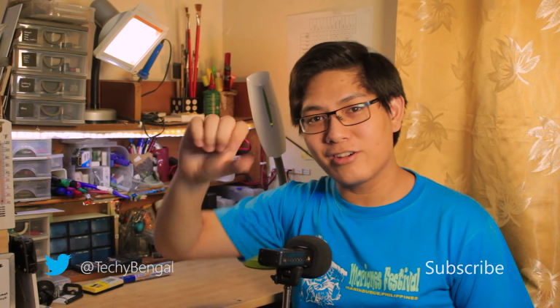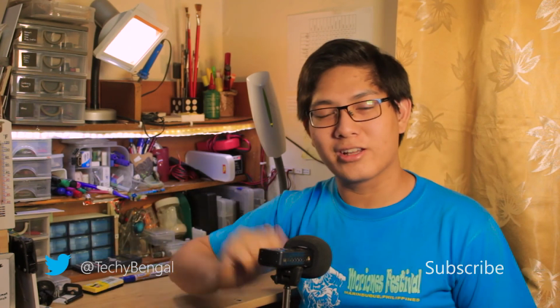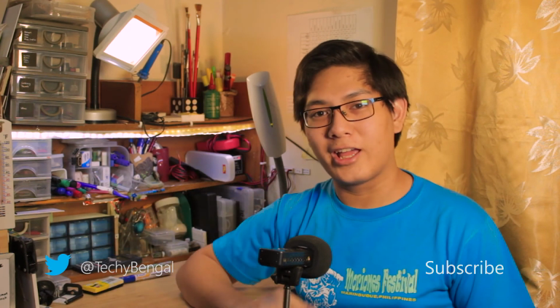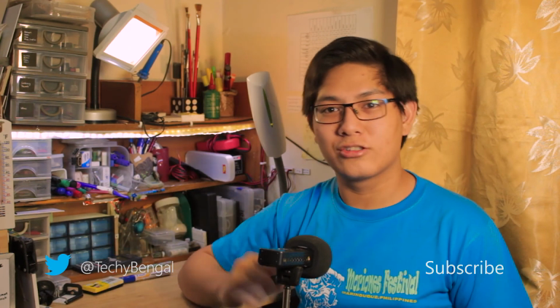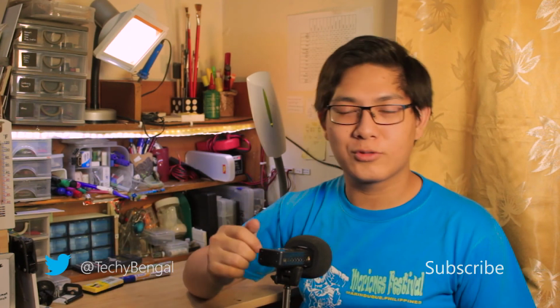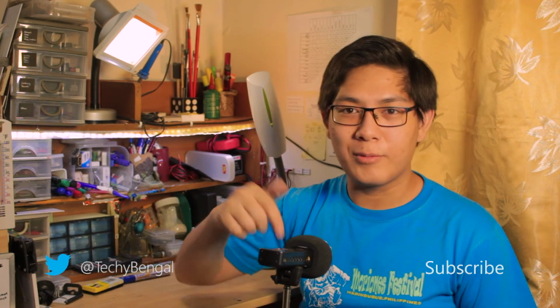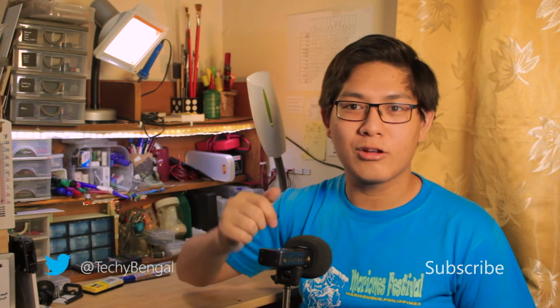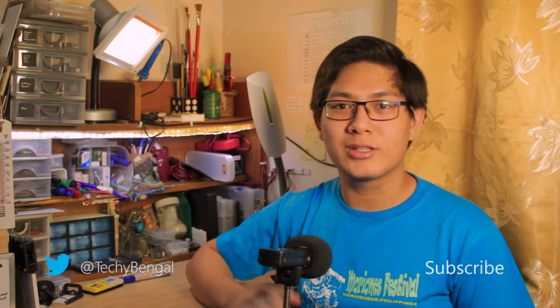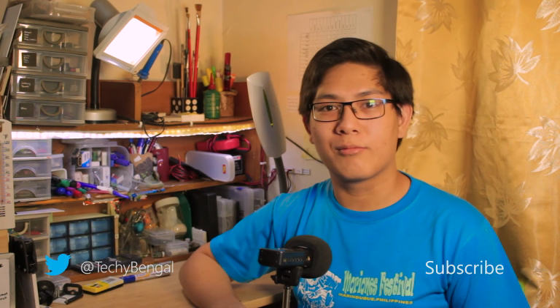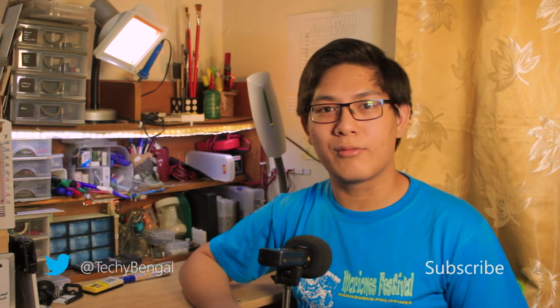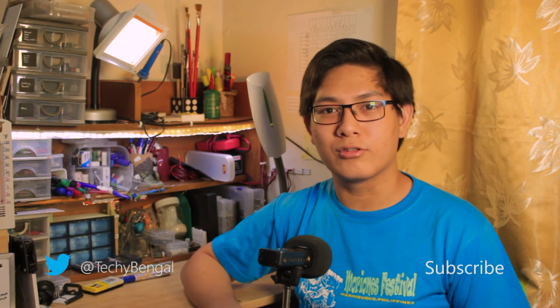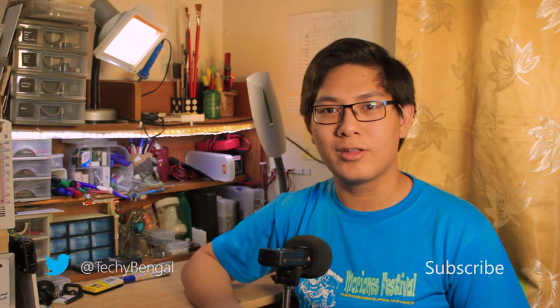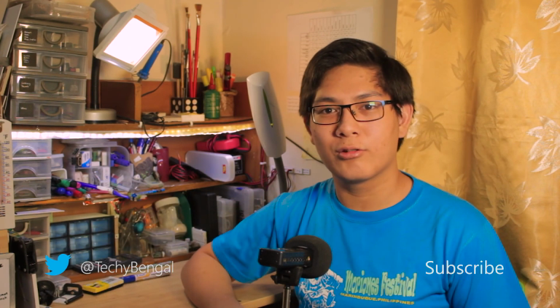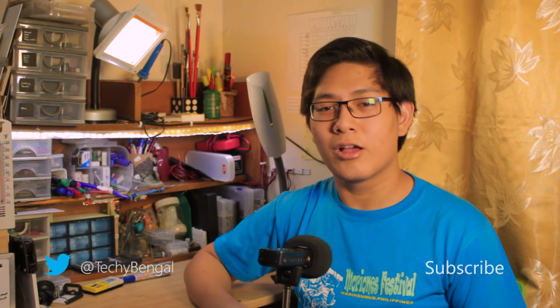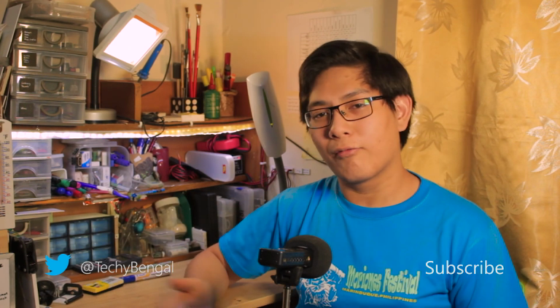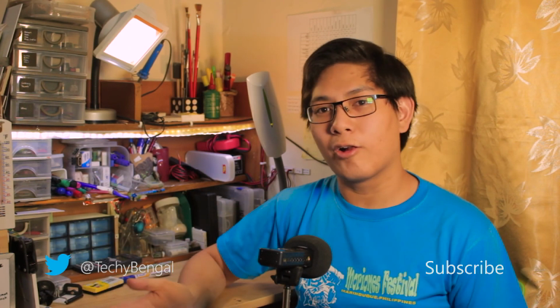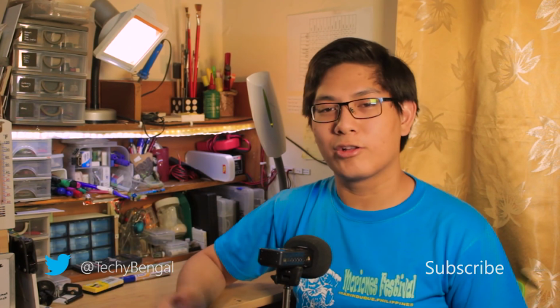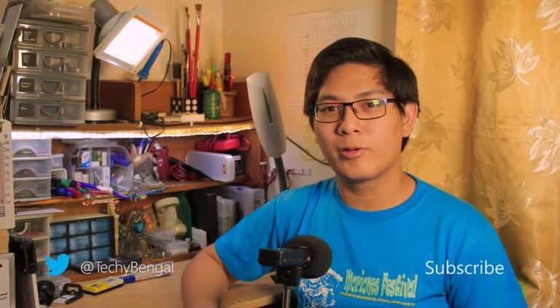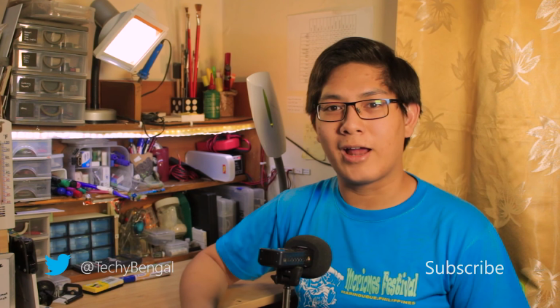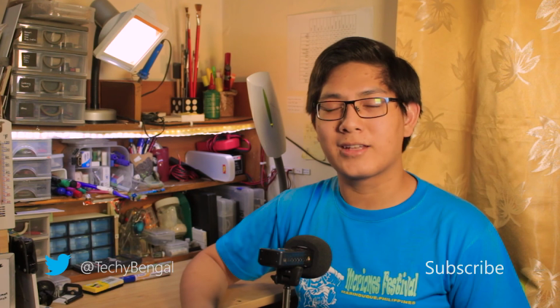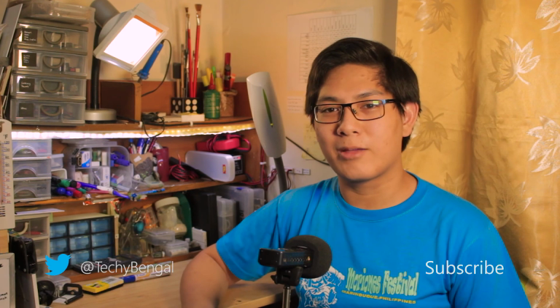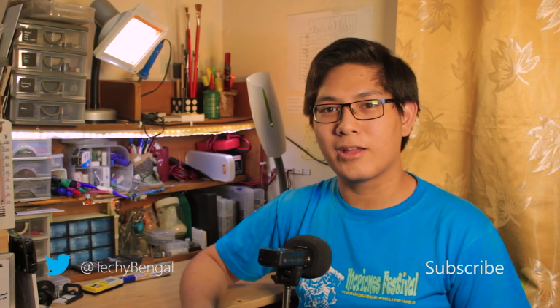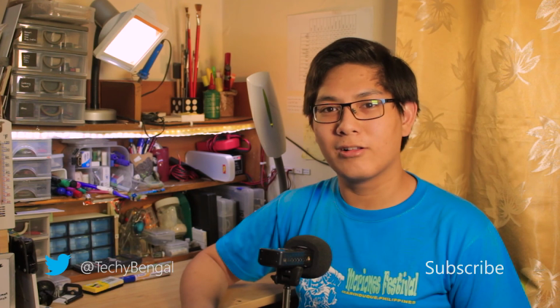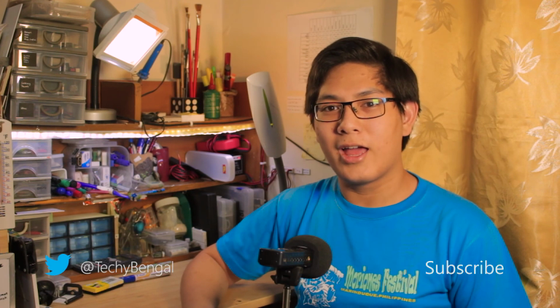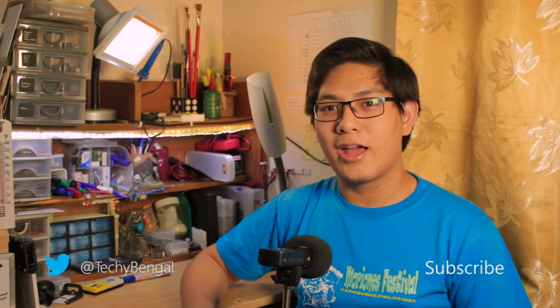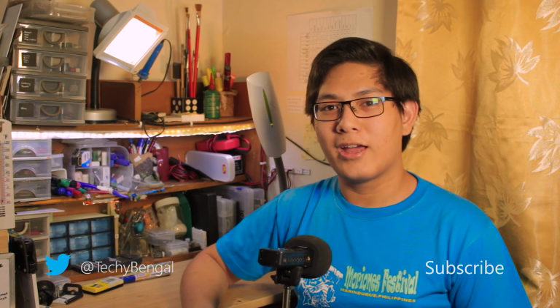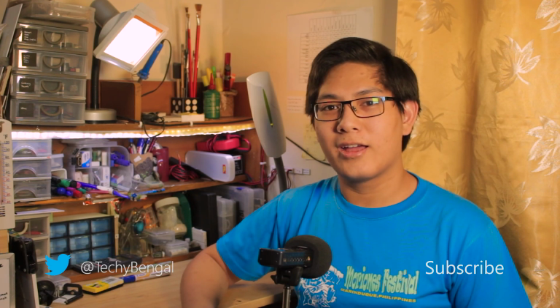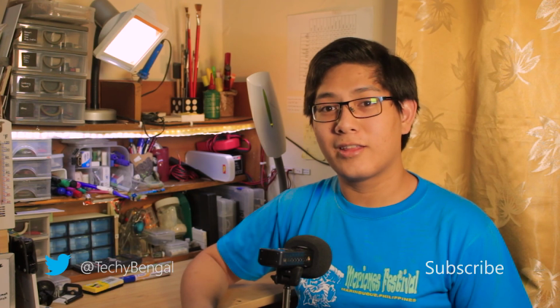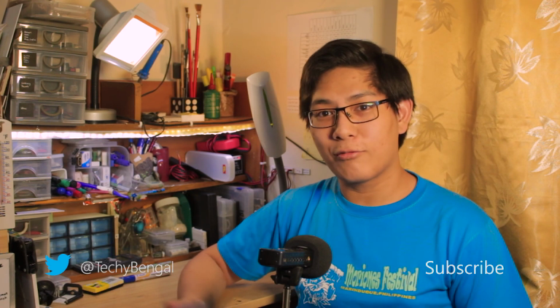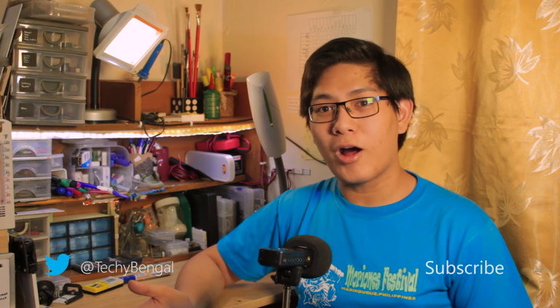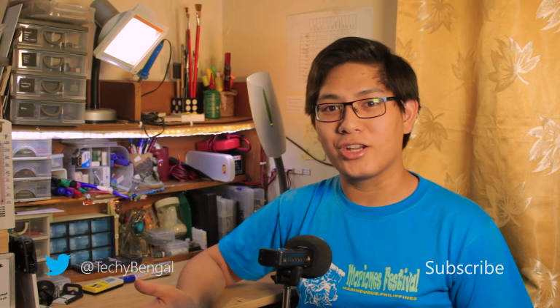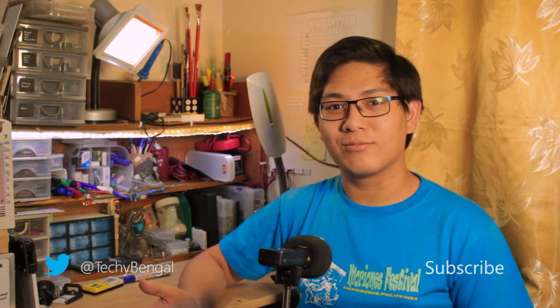Likers gonna like, haters gonna hate. Subscribe so you don't miss any of my future videos. Follow me on Twitter at TechieBengal. Thank you for watching.